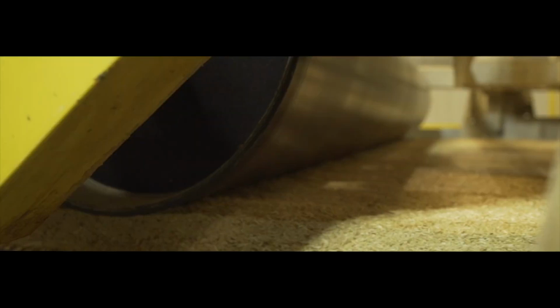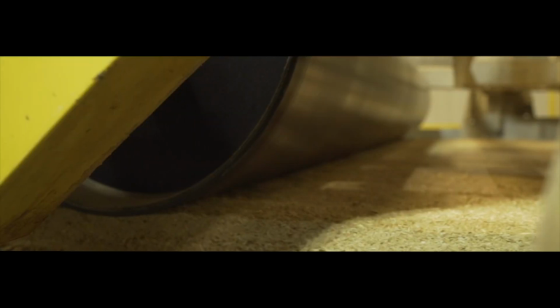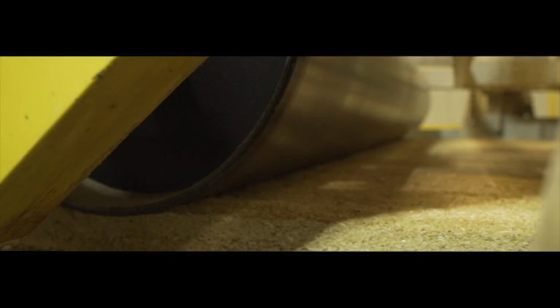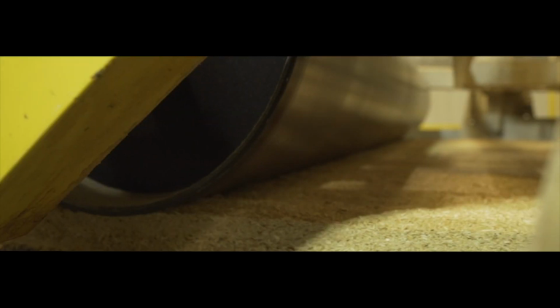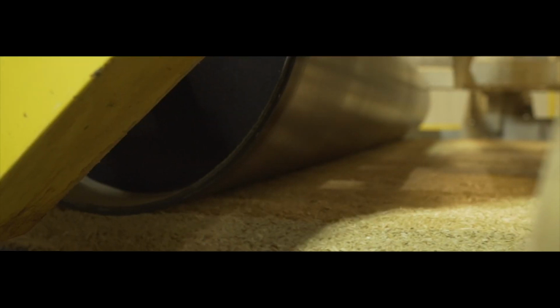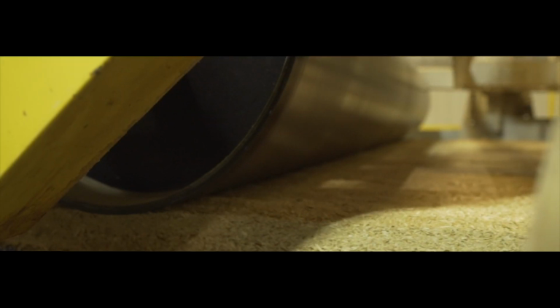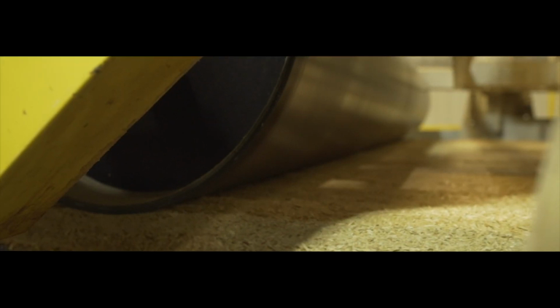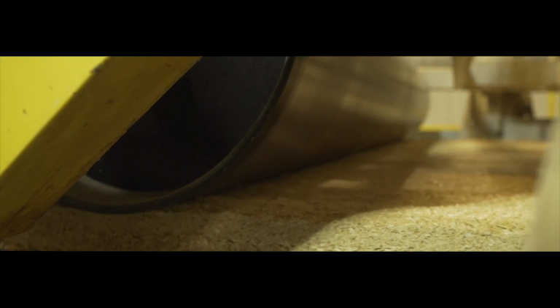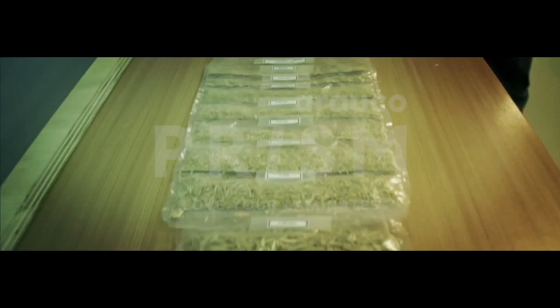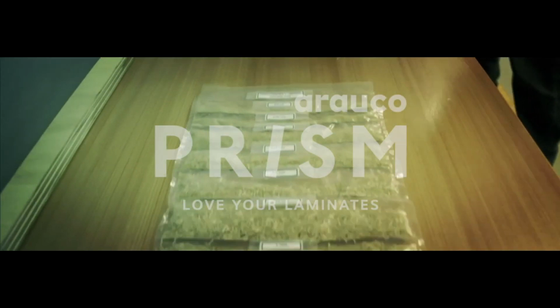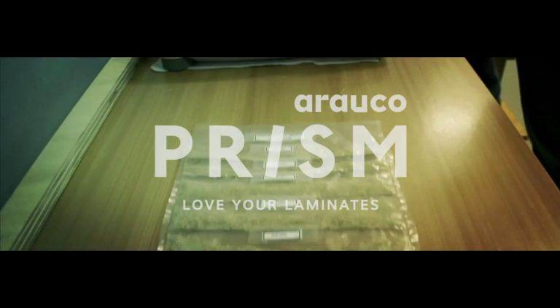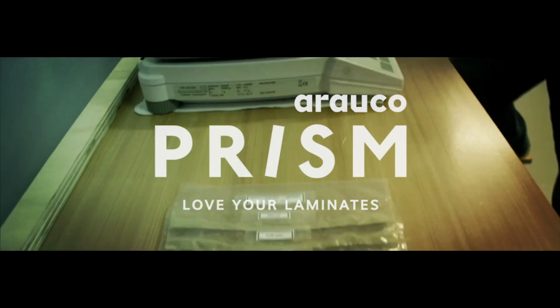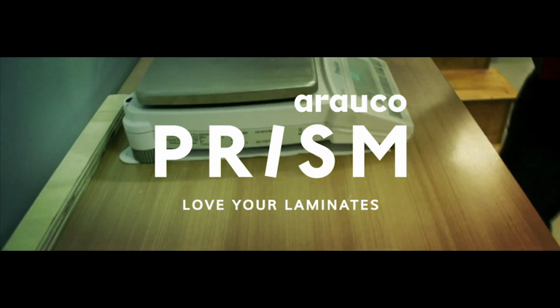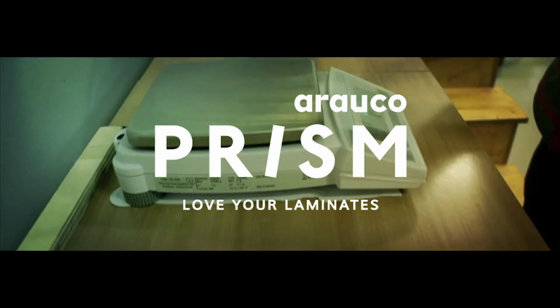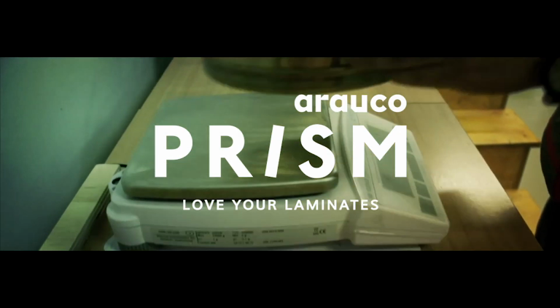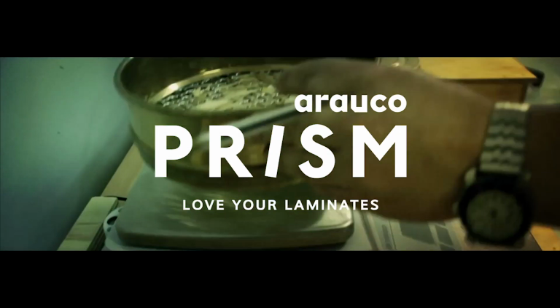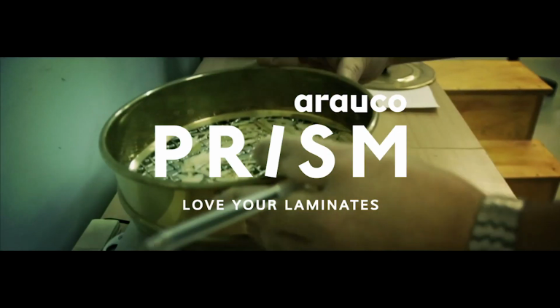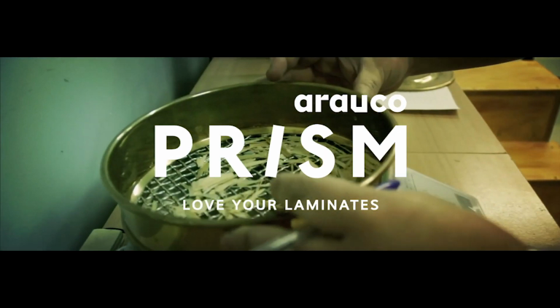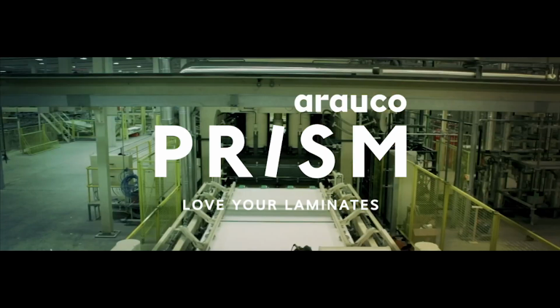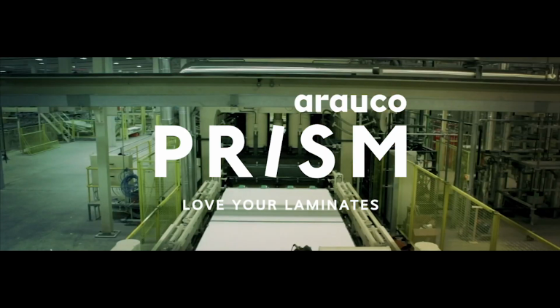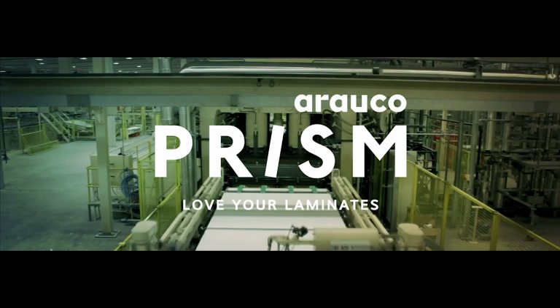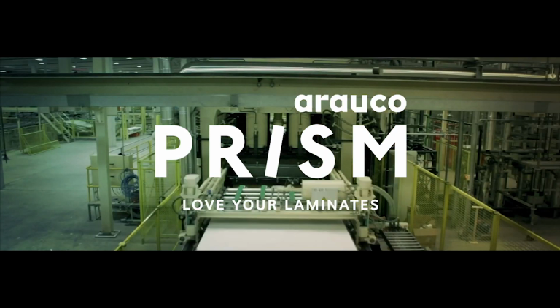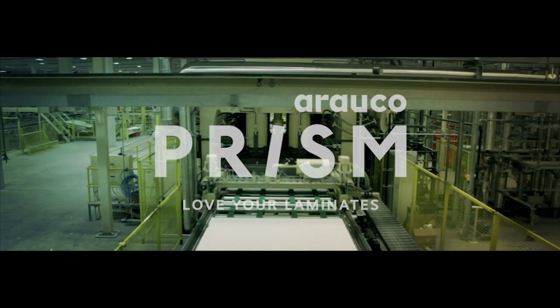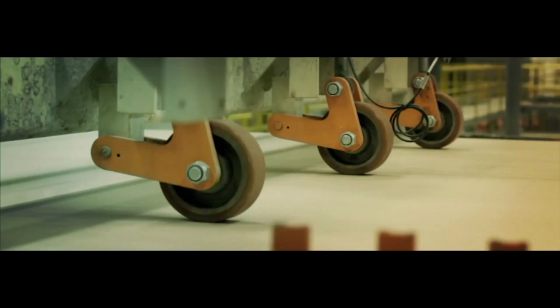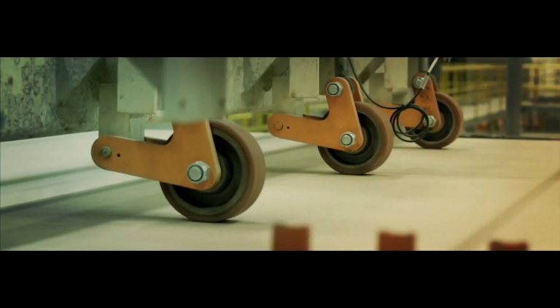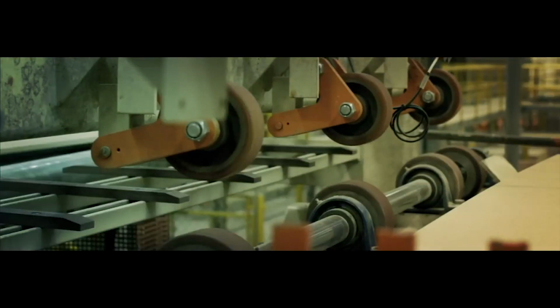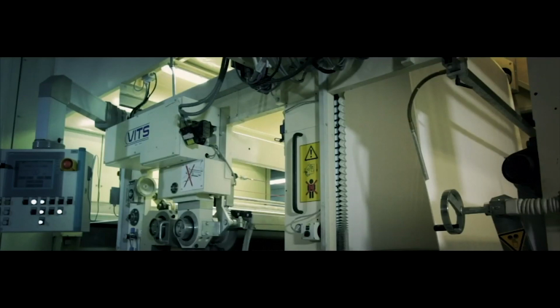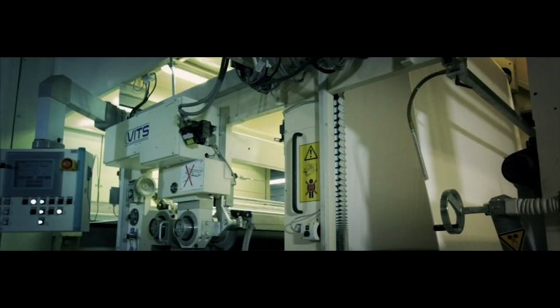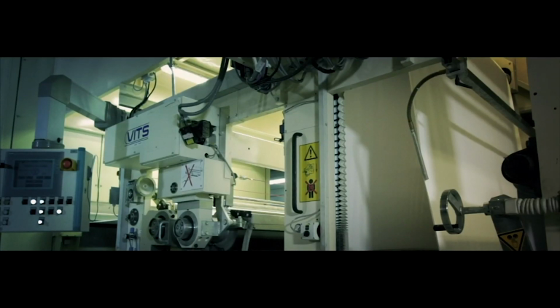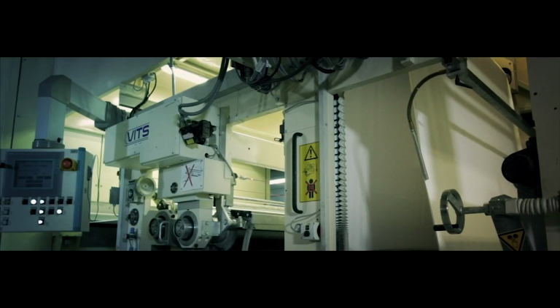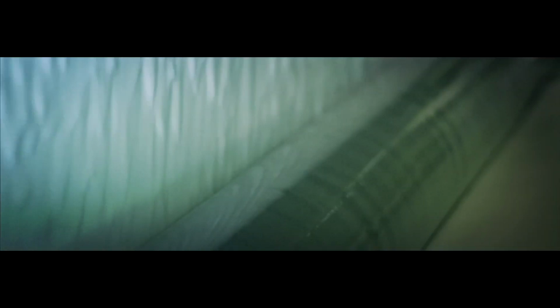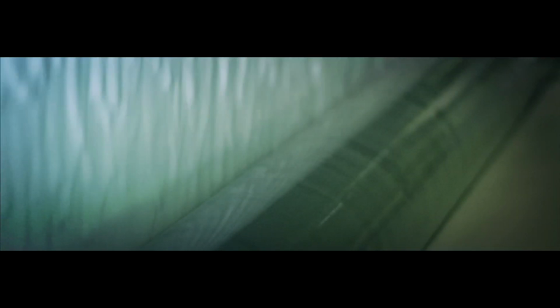Backed by this innovation, Arauco Prism TFL is the only decorative laminate with copper-based protection in North America.